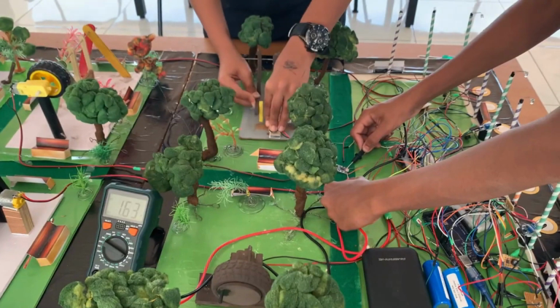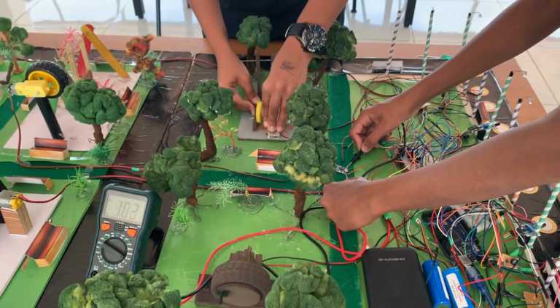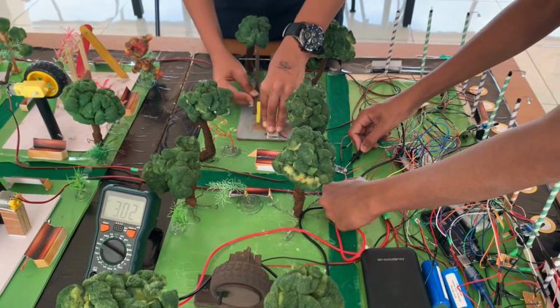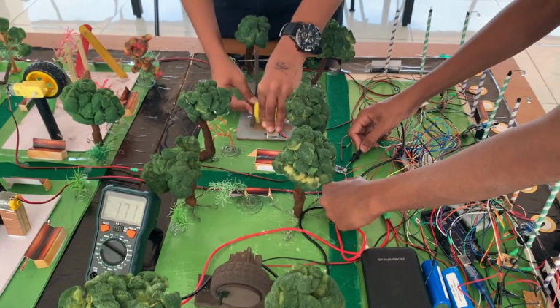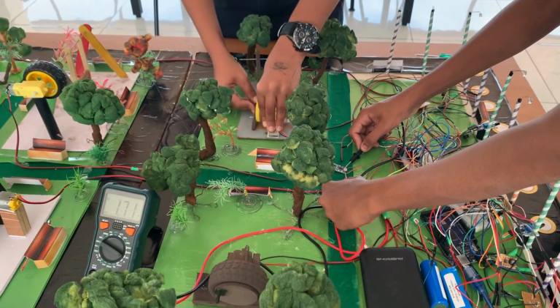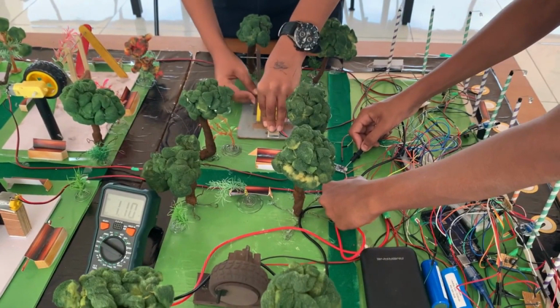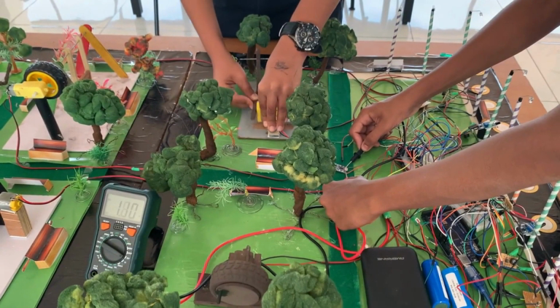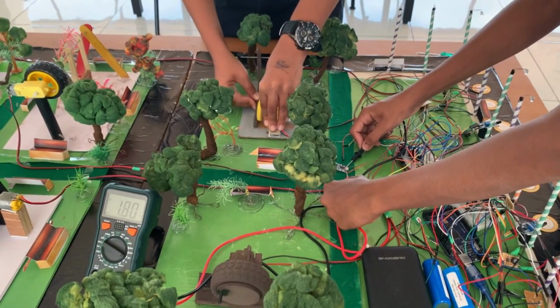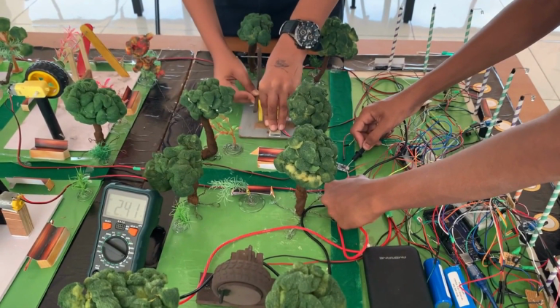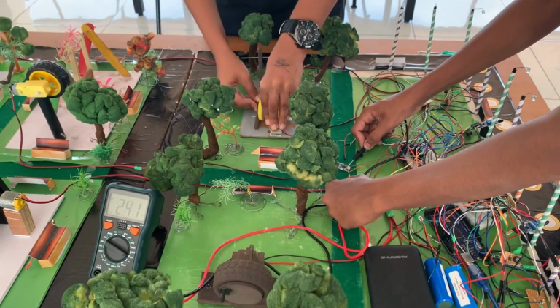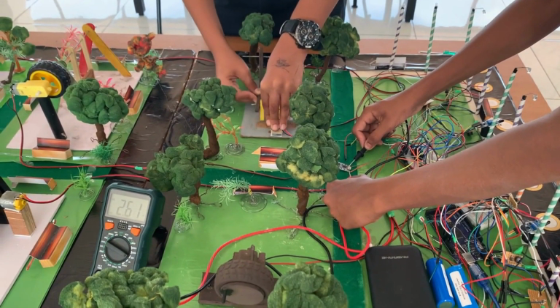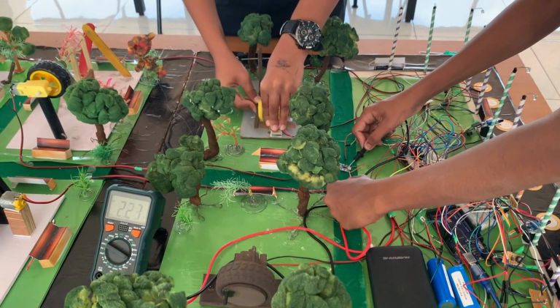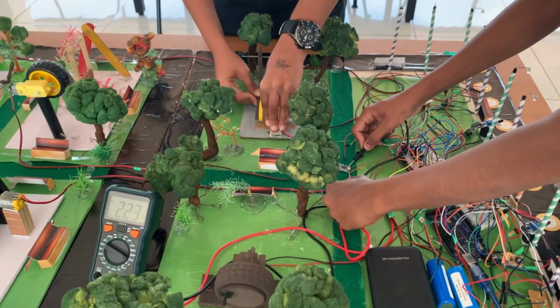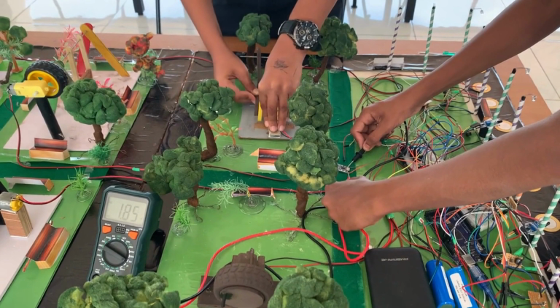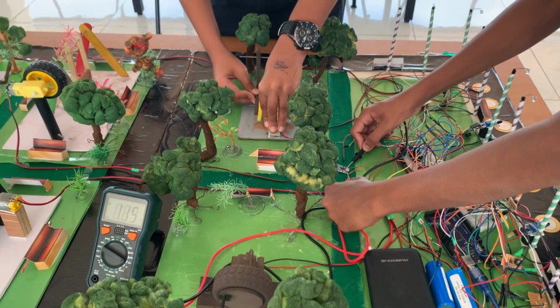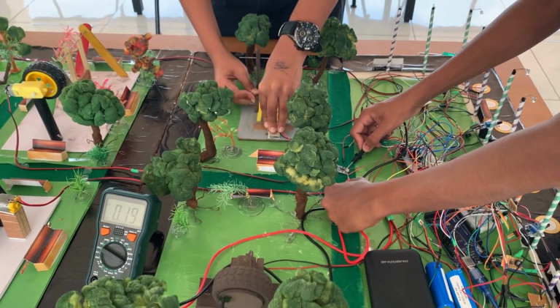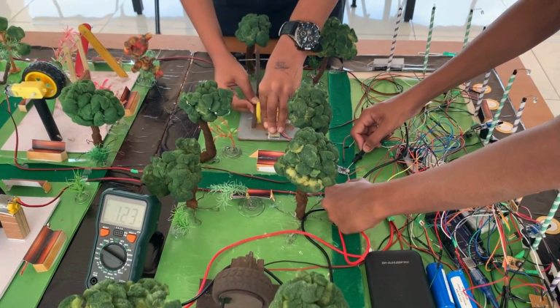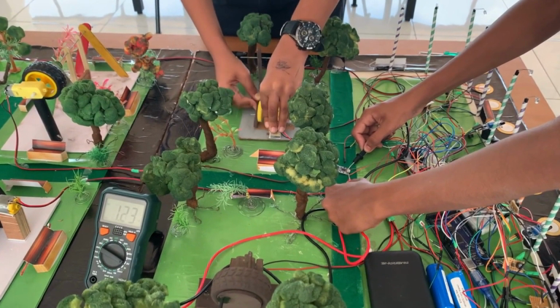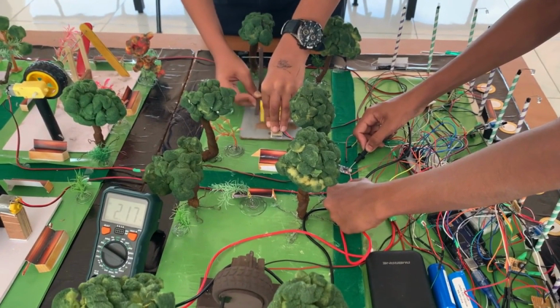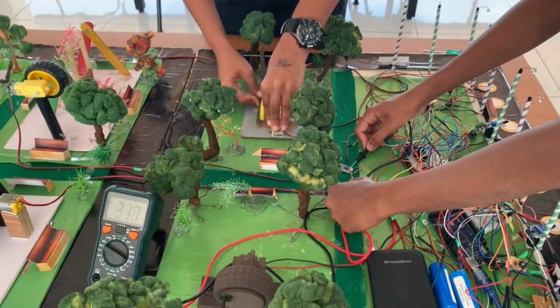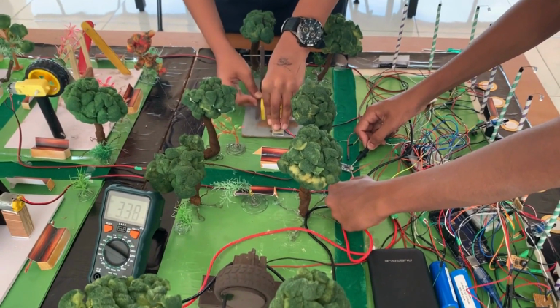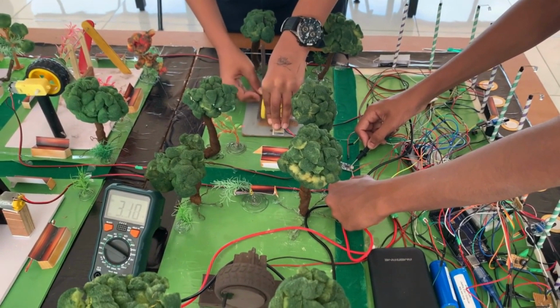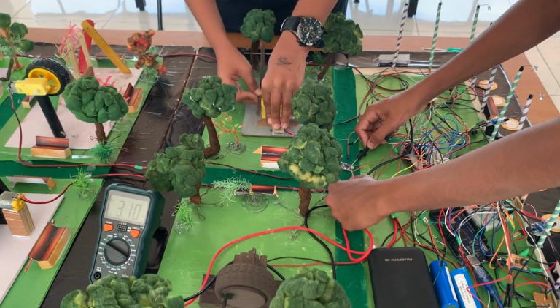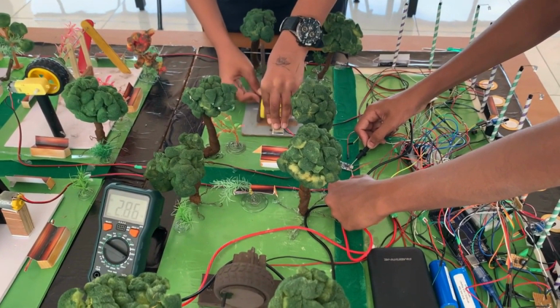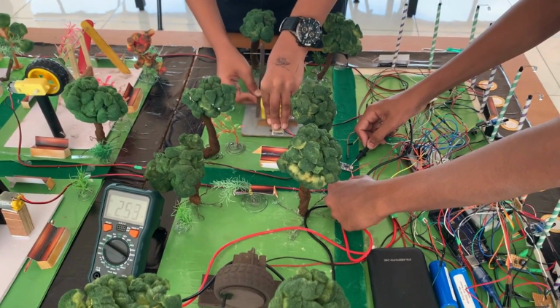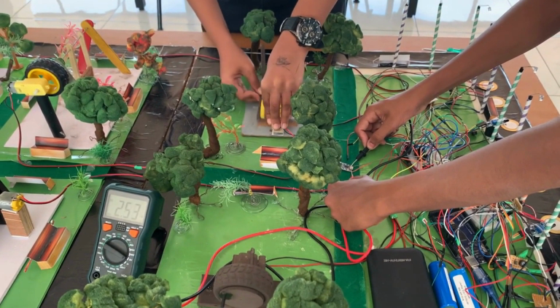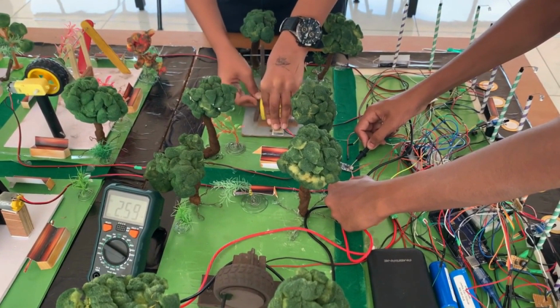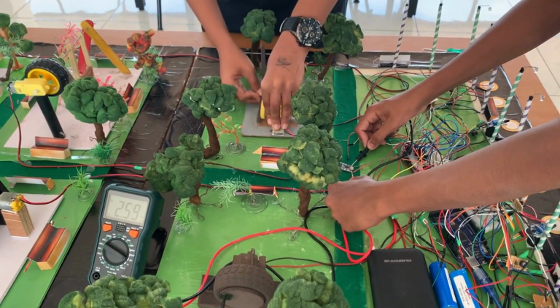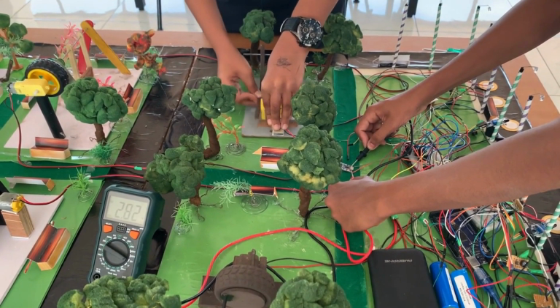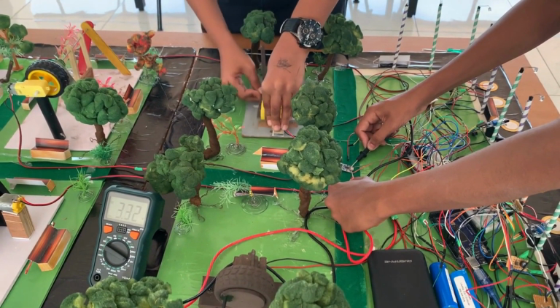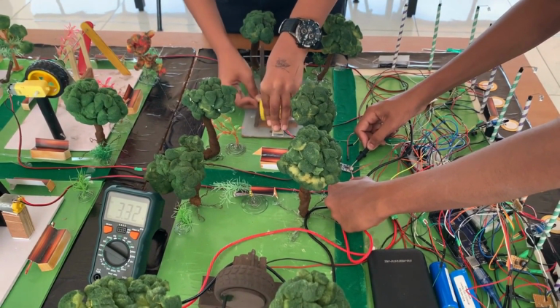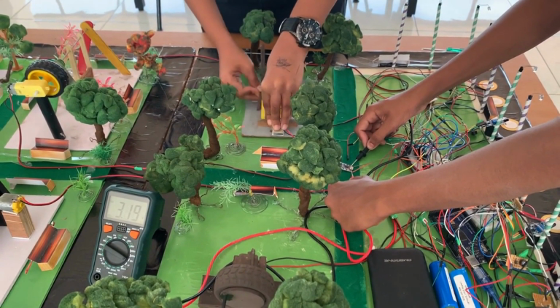The elliptical cross trainer model implements a slider crank mechanism where each leg powers different generators via a geared motor.